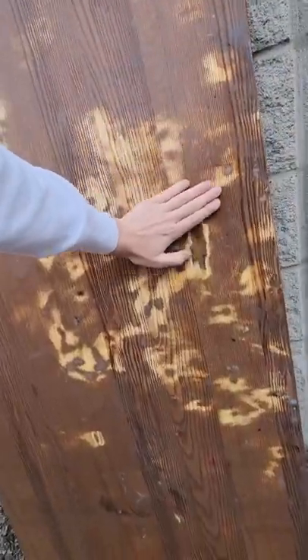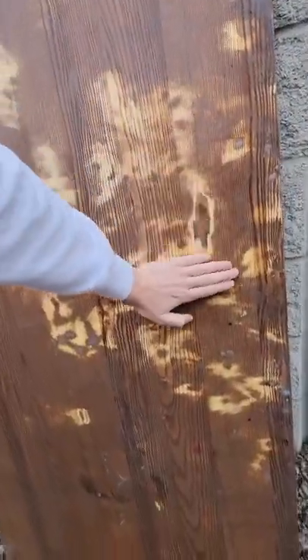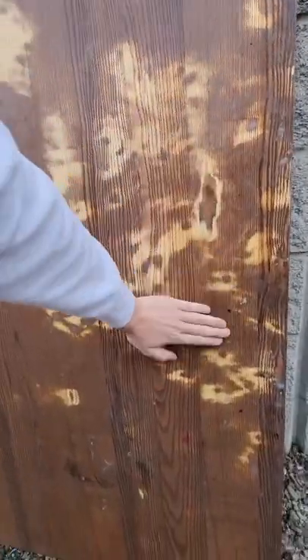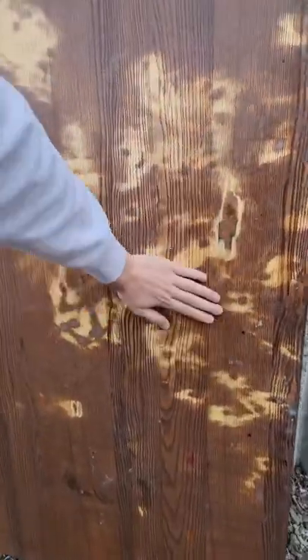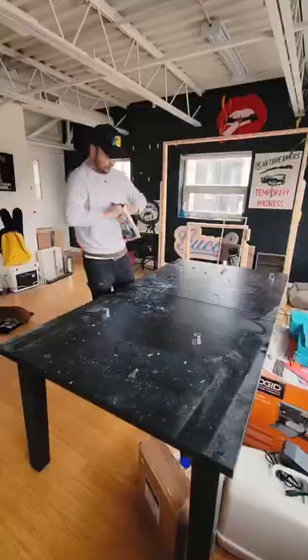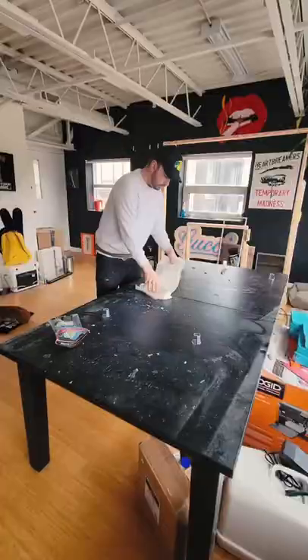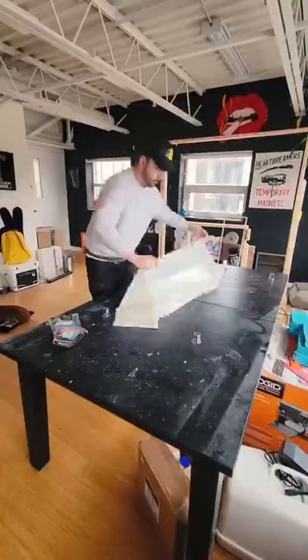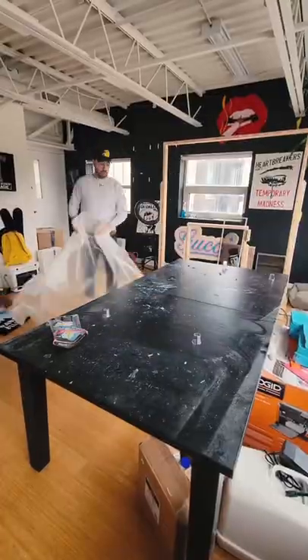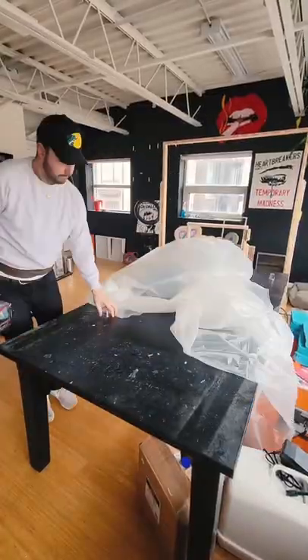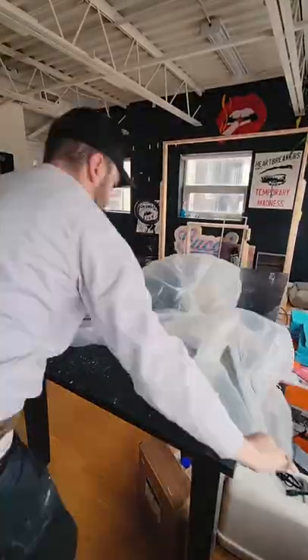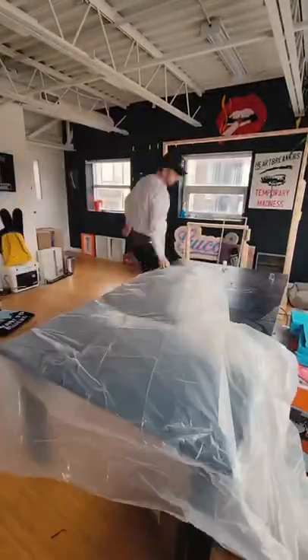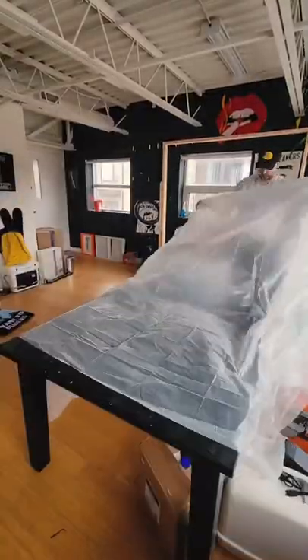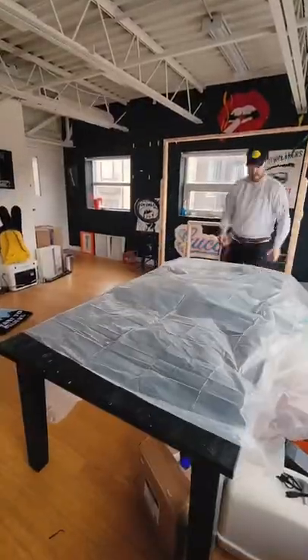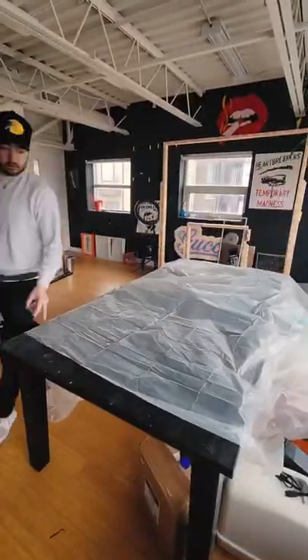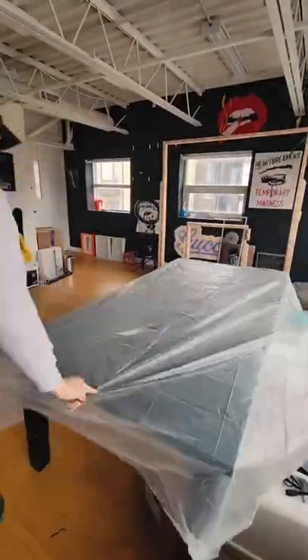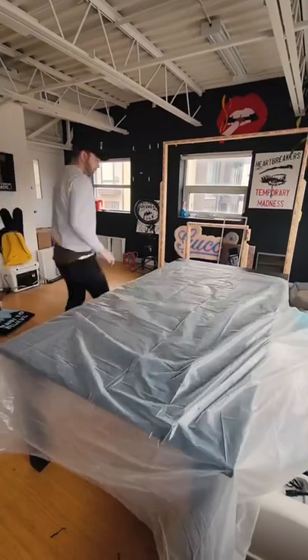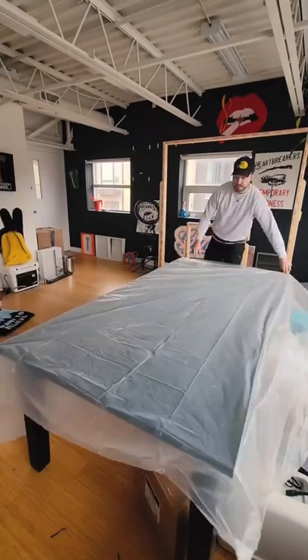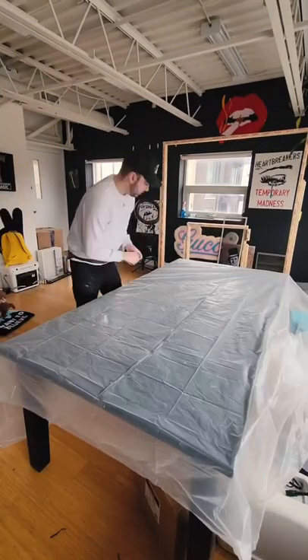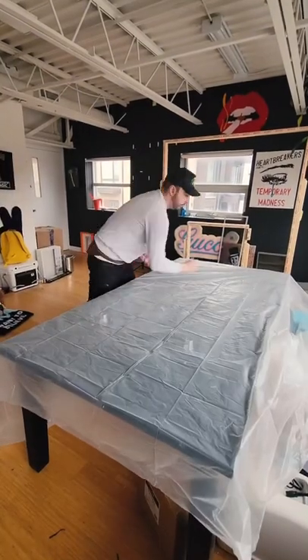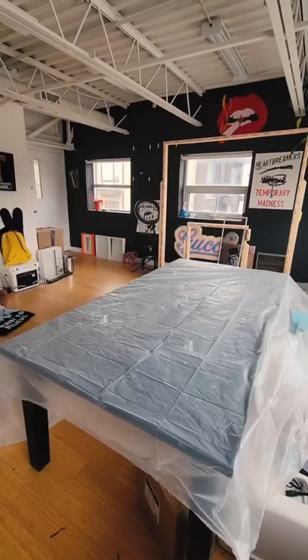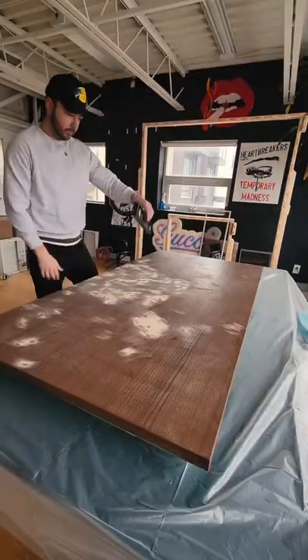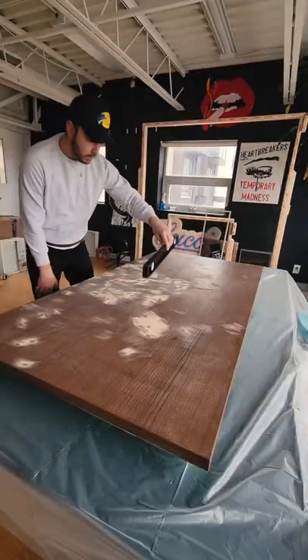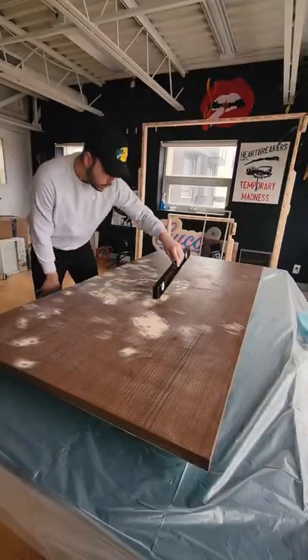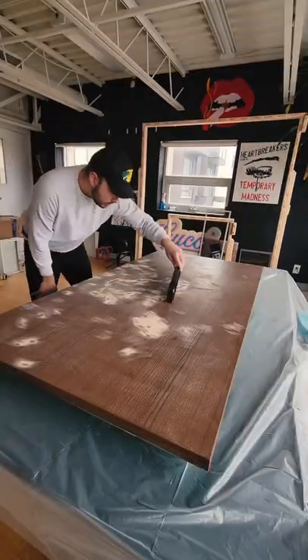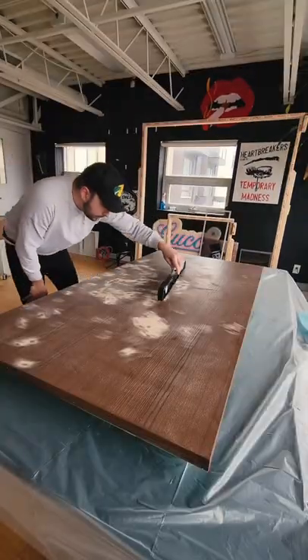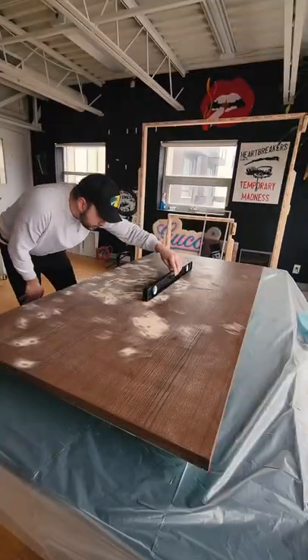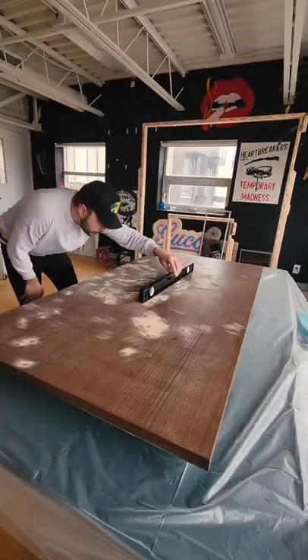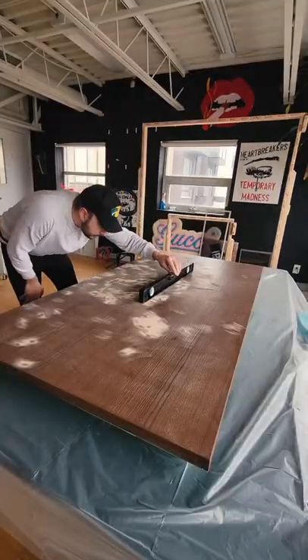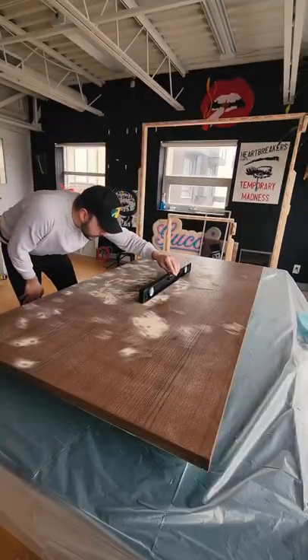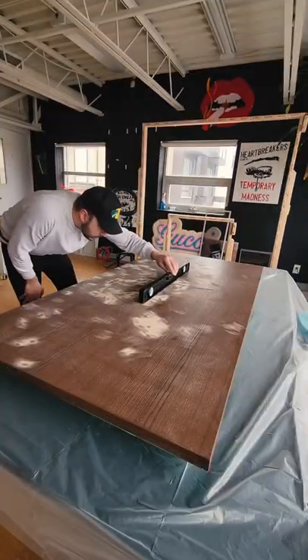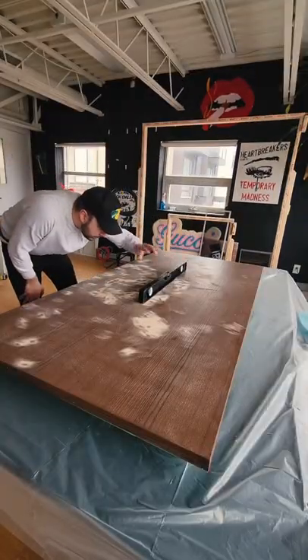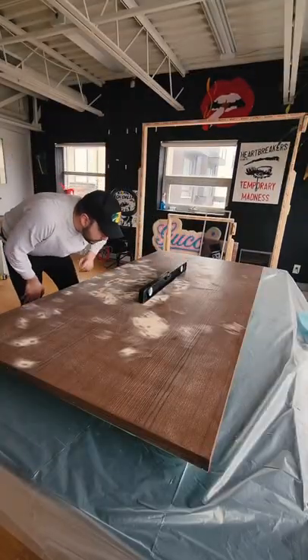Now we've got to flatten this out. I'm bringing it back inside my studio and laying down a plastic sheet on top of my table. Using a level, I'm going to make sure the tabletop is flat.